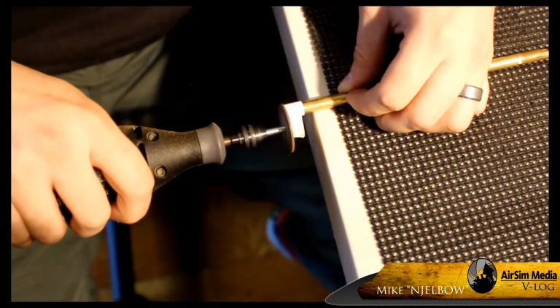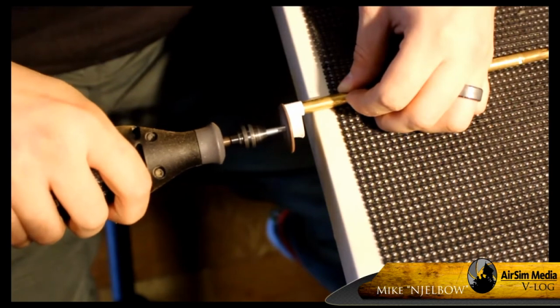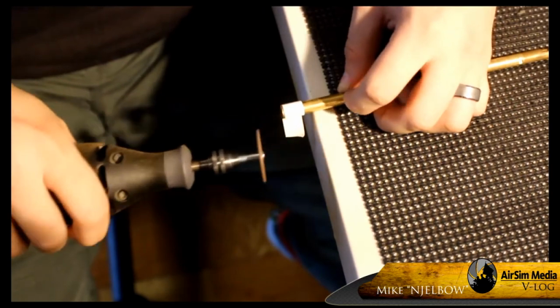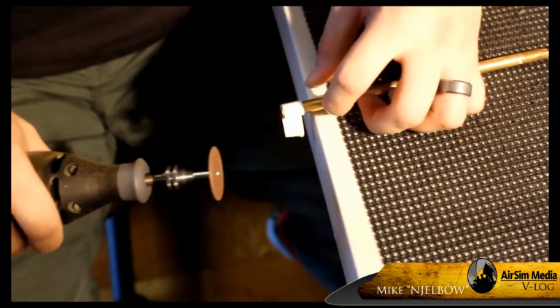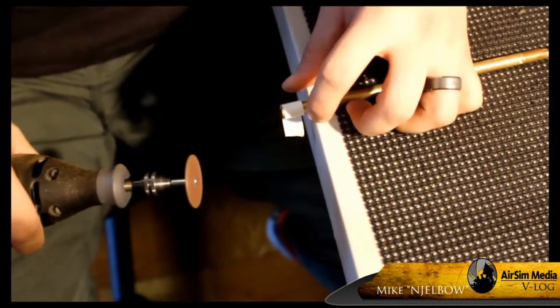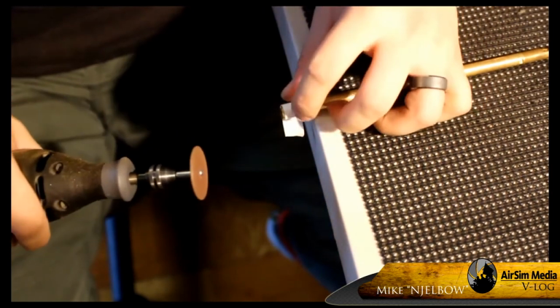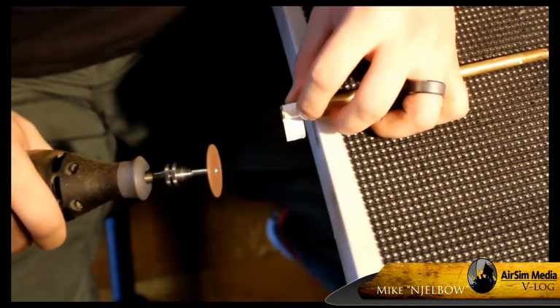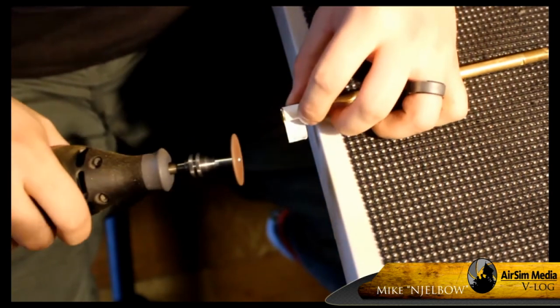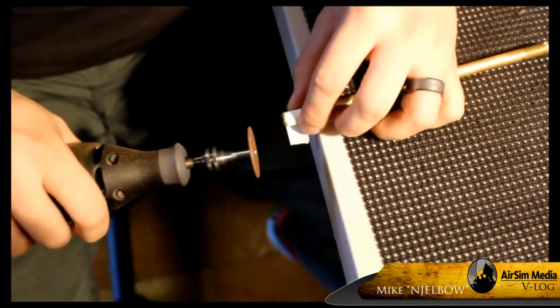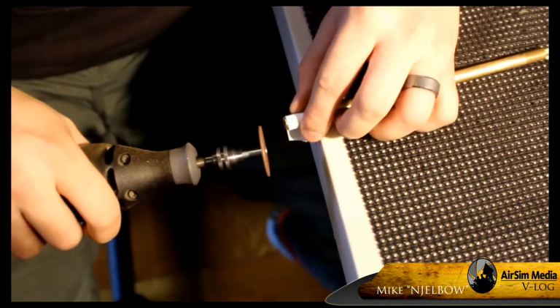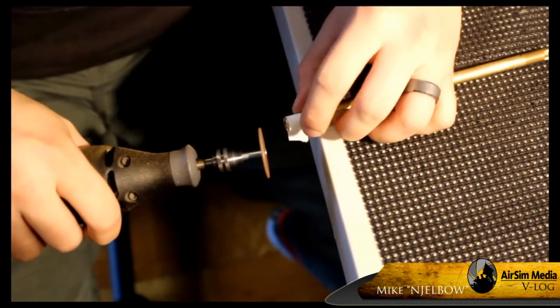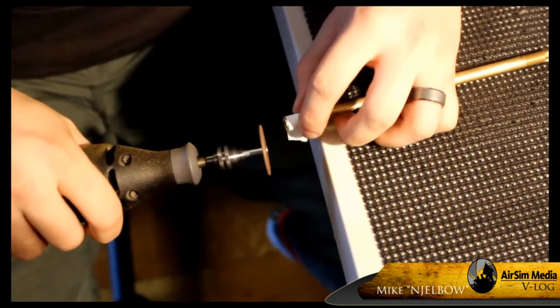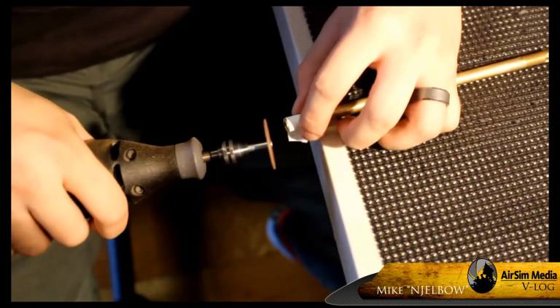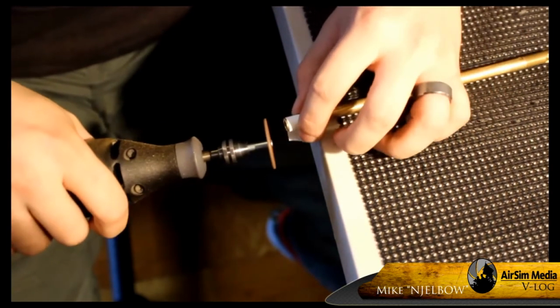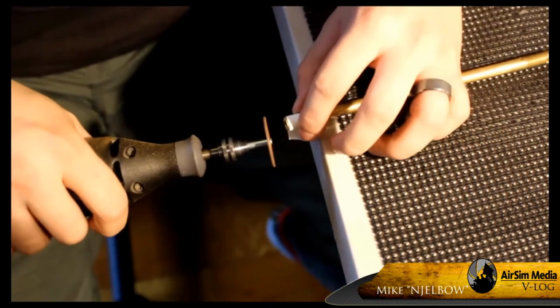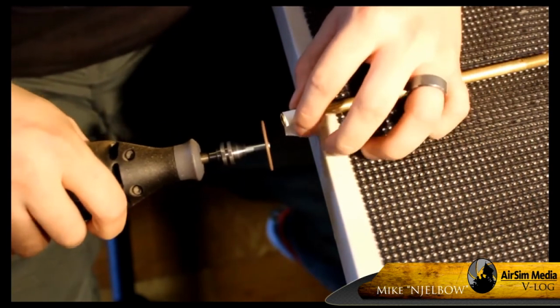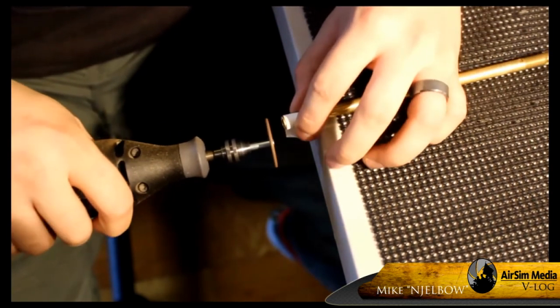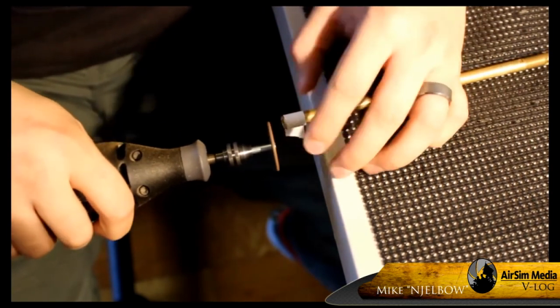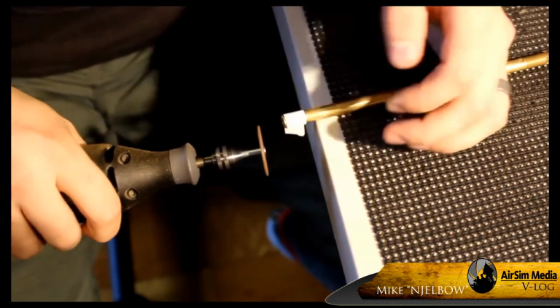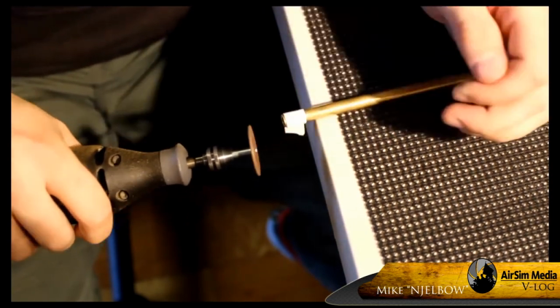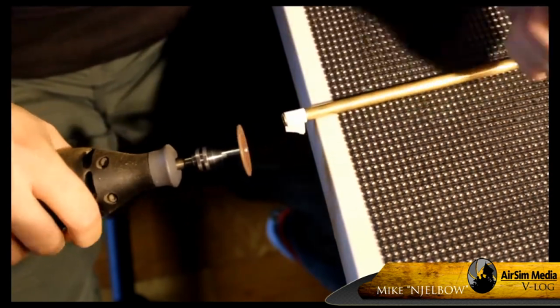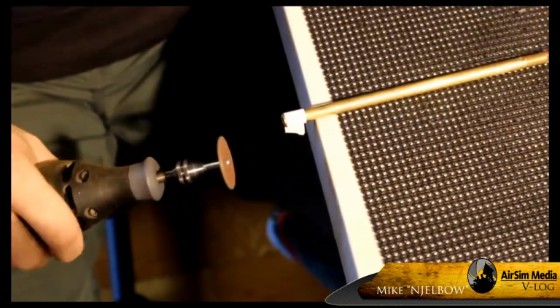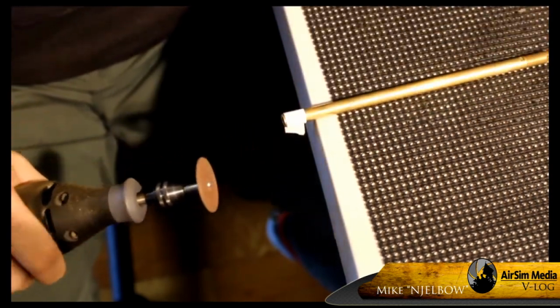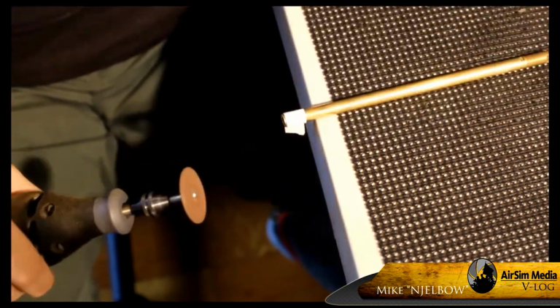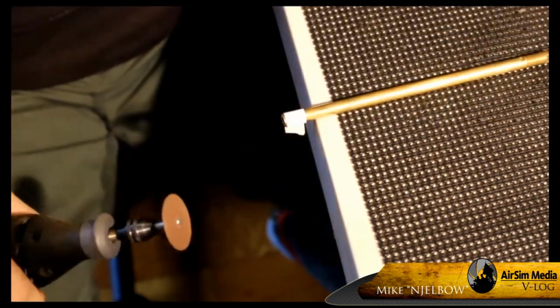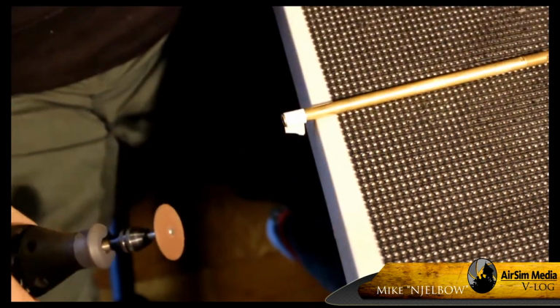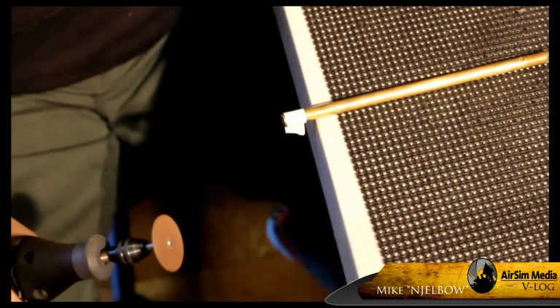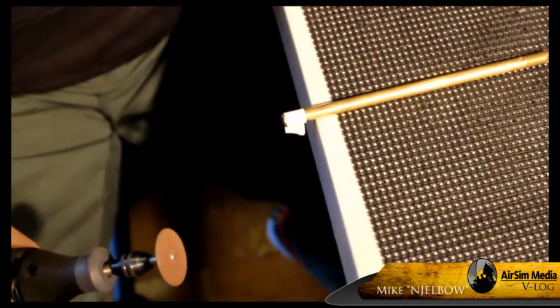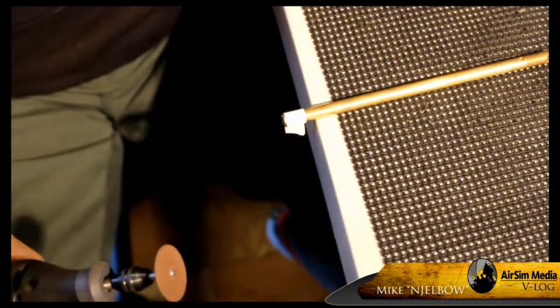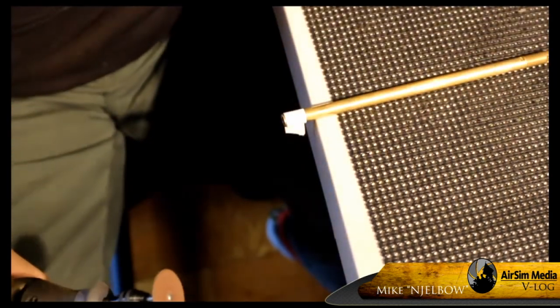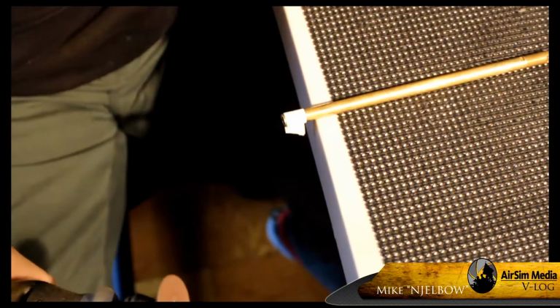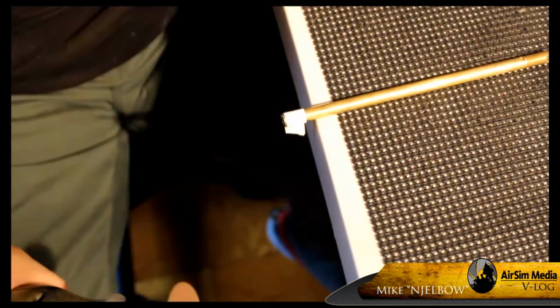With all the cutting and everything, the barrel was getting pretty hot, so I used my cotton rag to hold it in place.